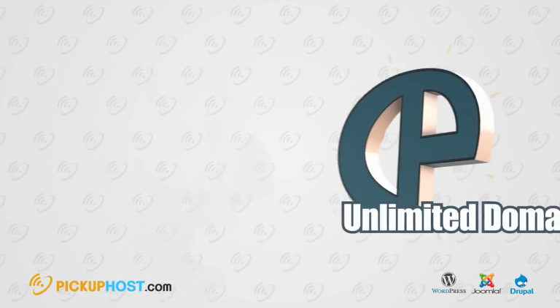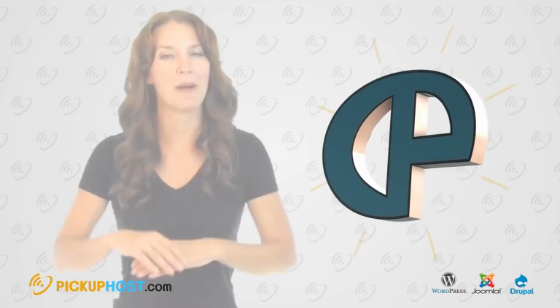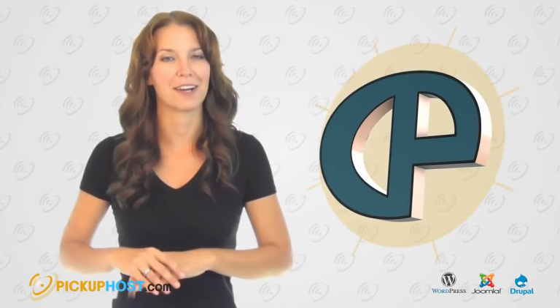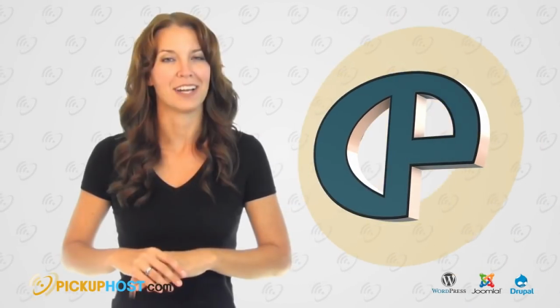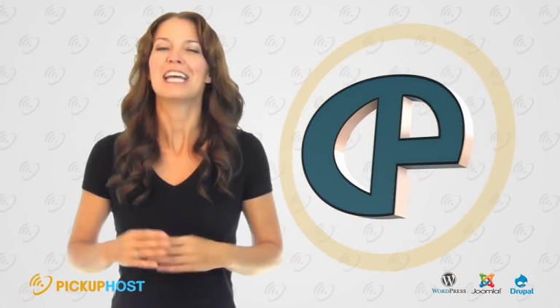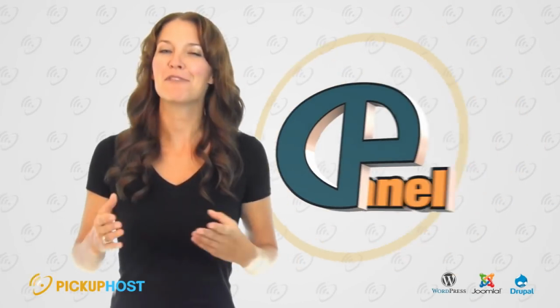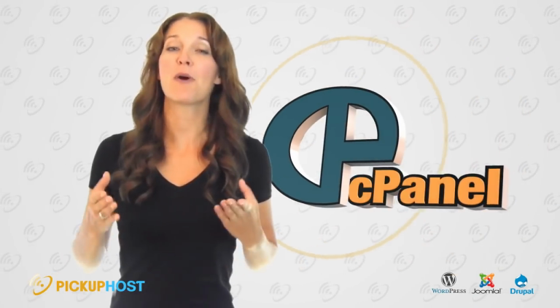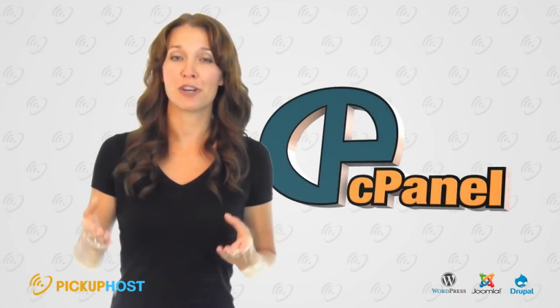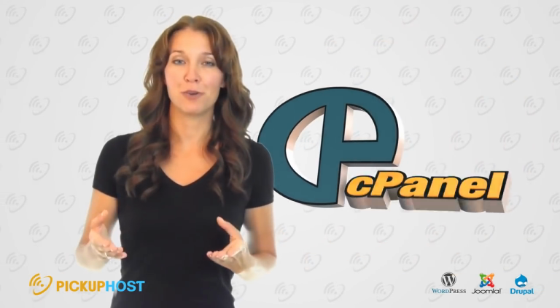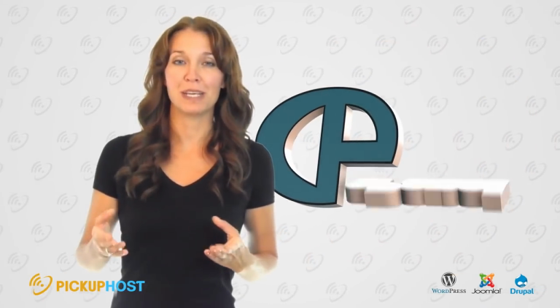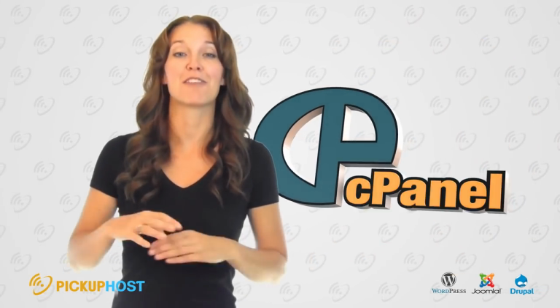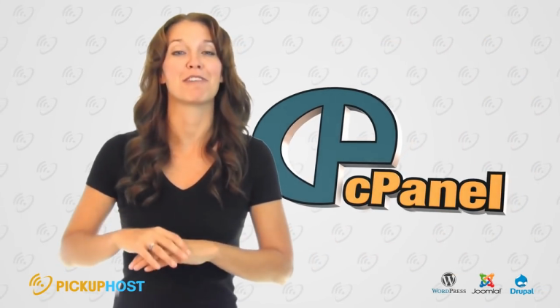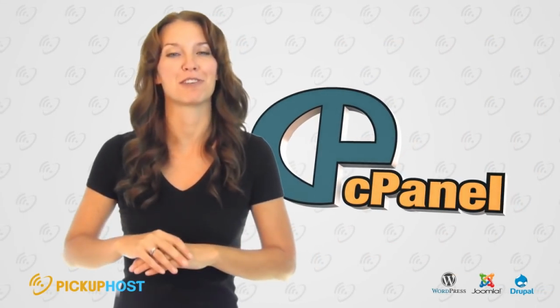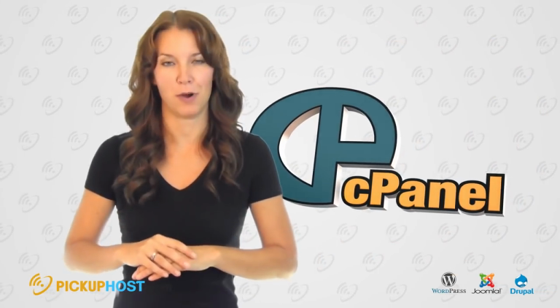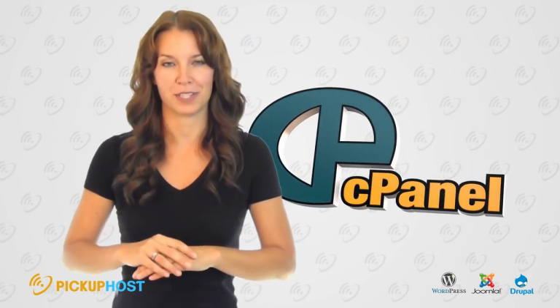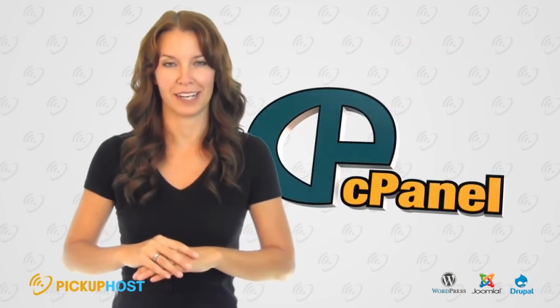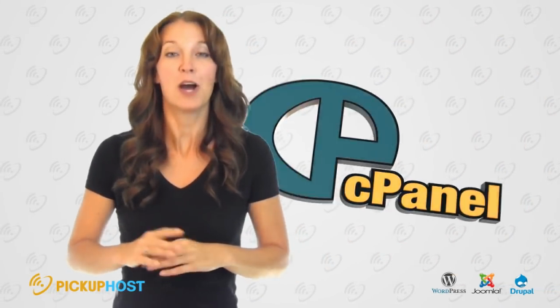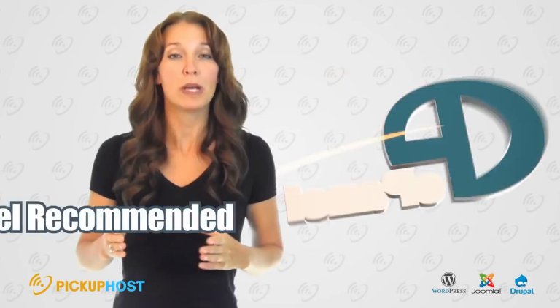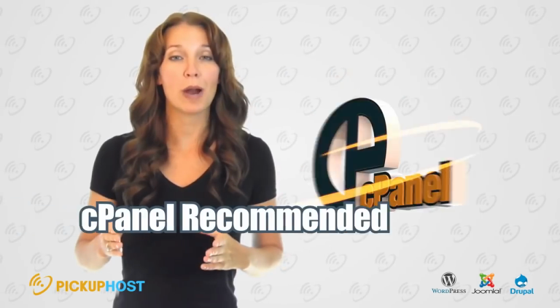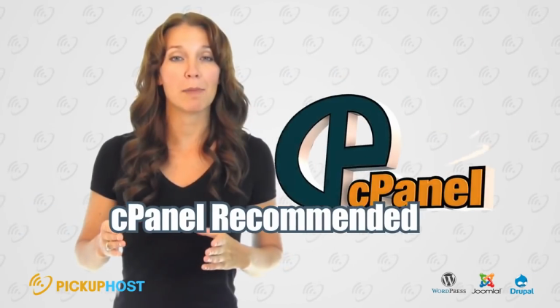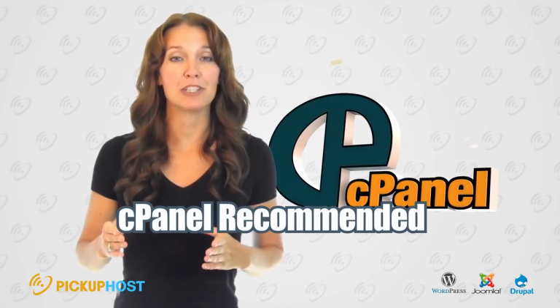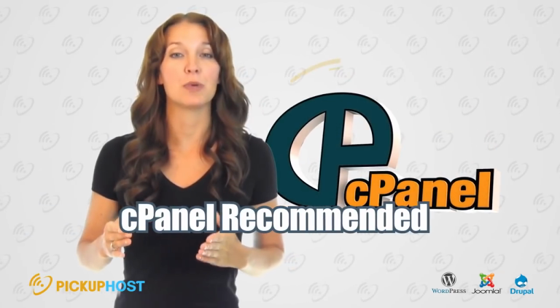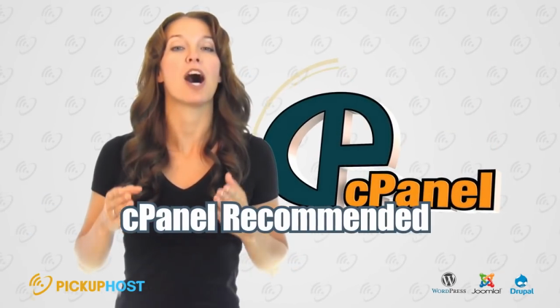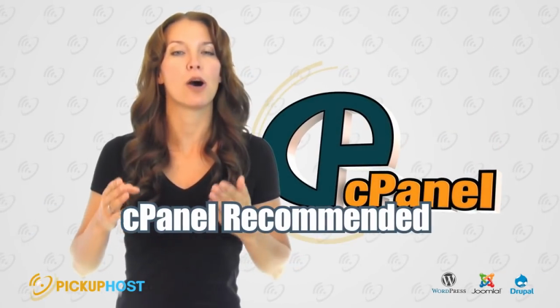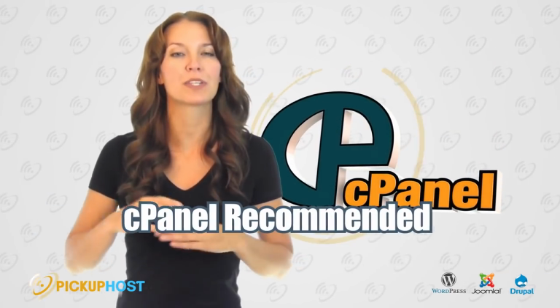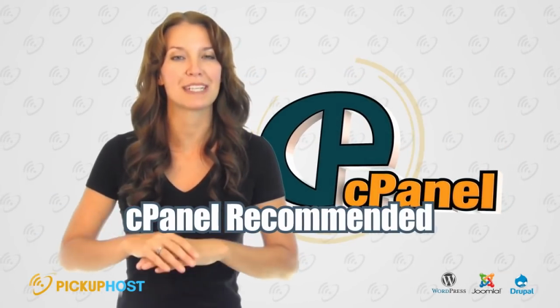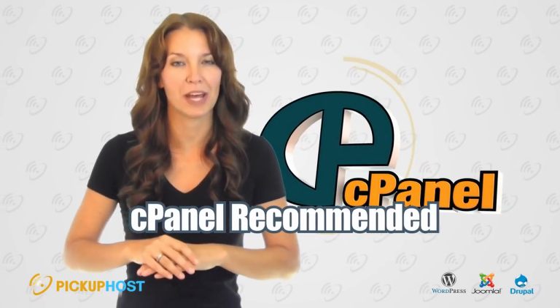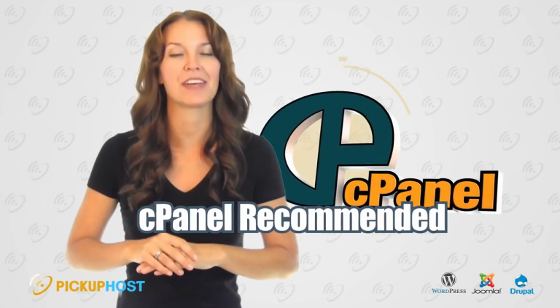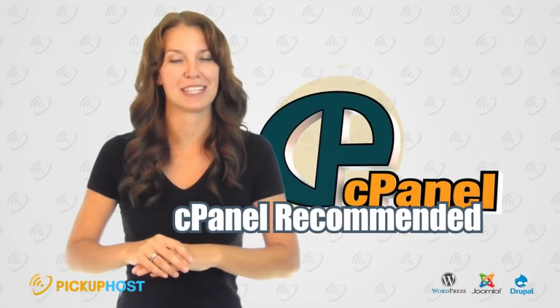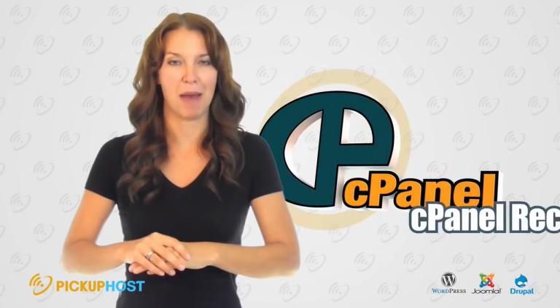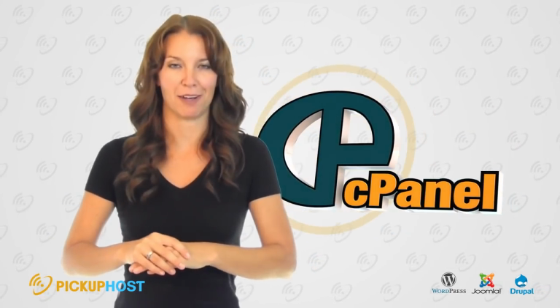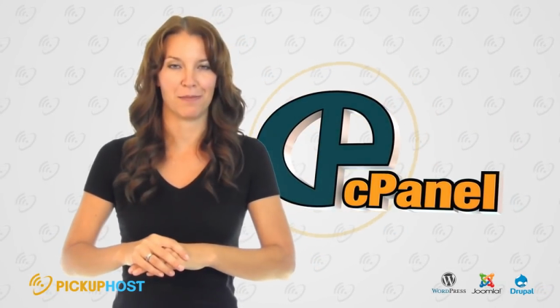Control Panel: If you are a newbie in the field of hosting, we recommend a hosting with cPanel.